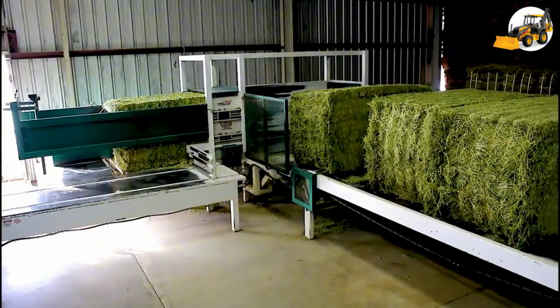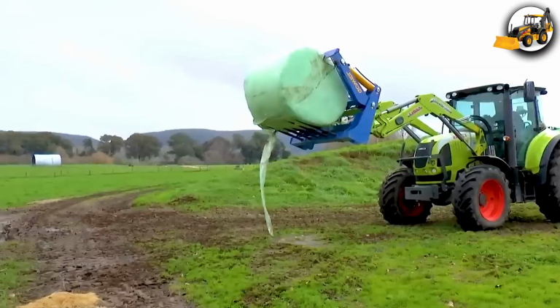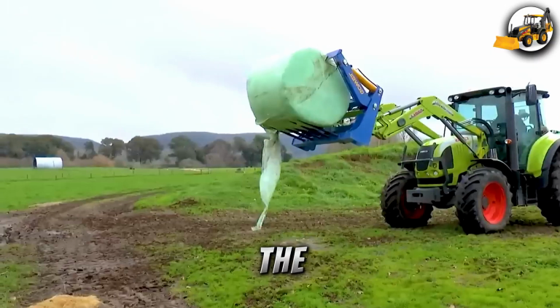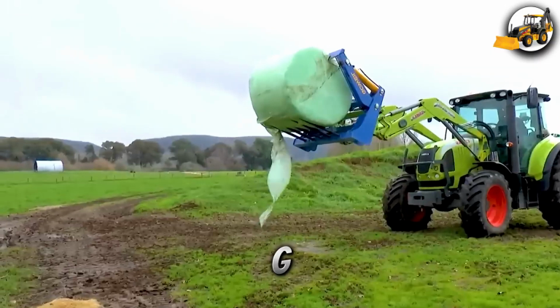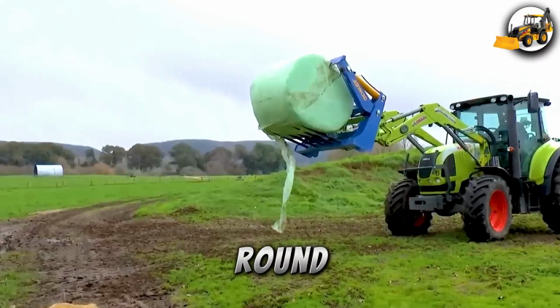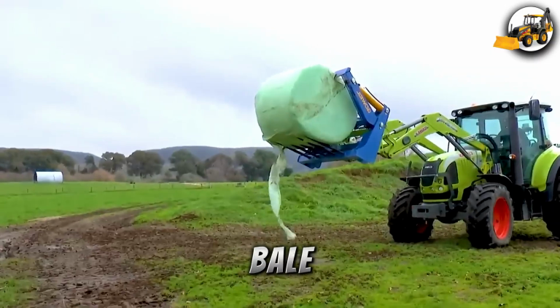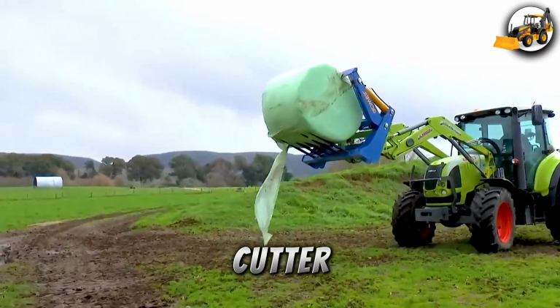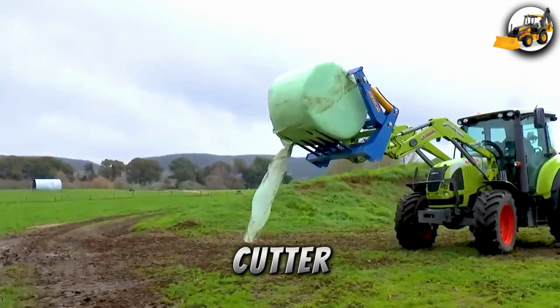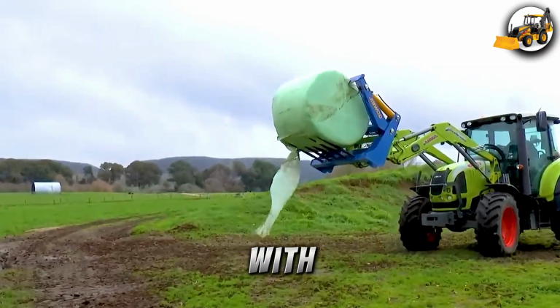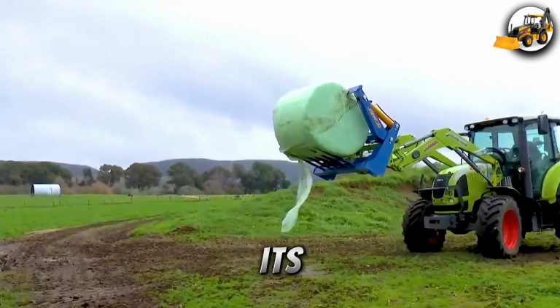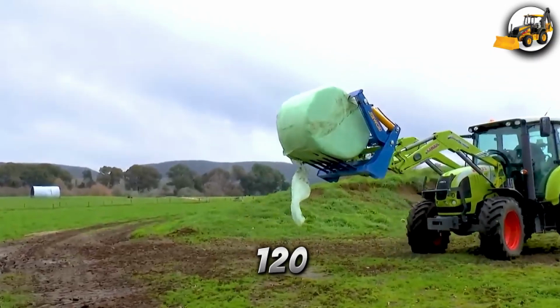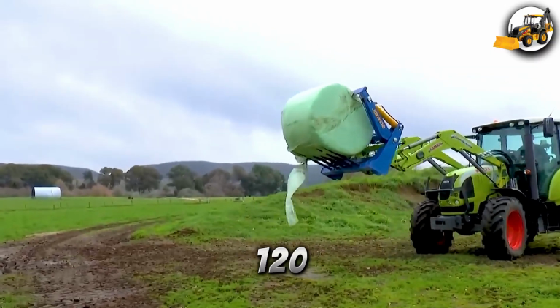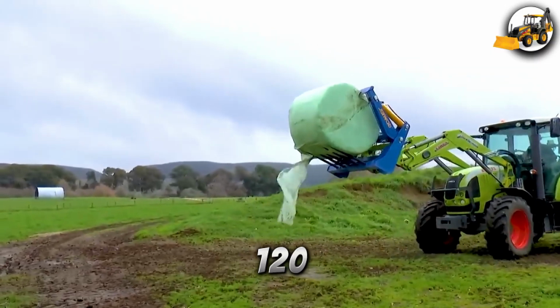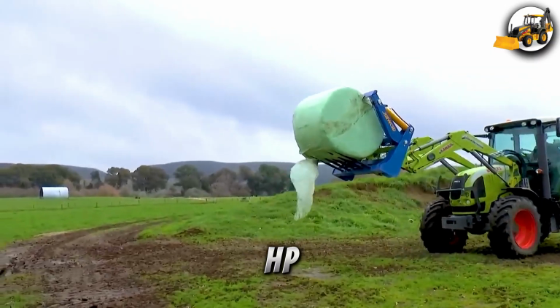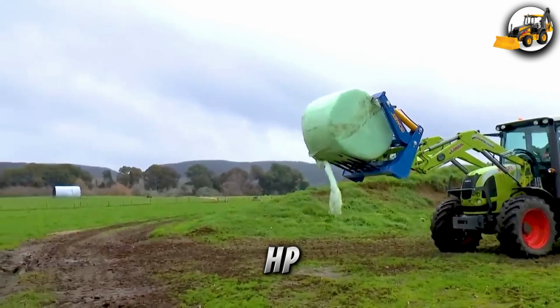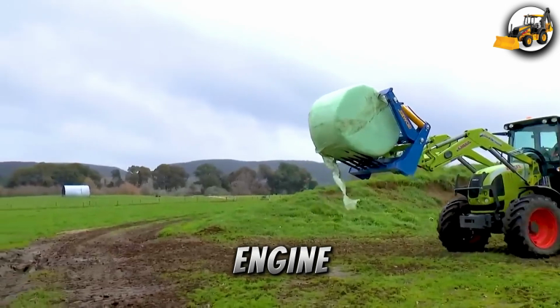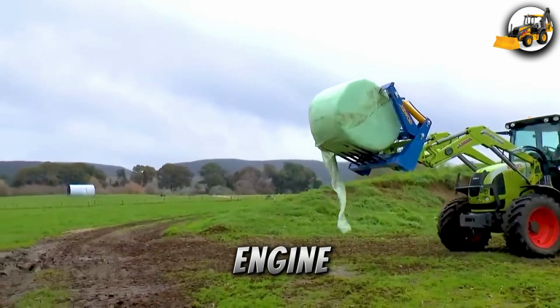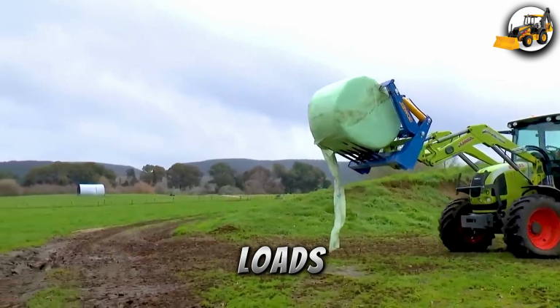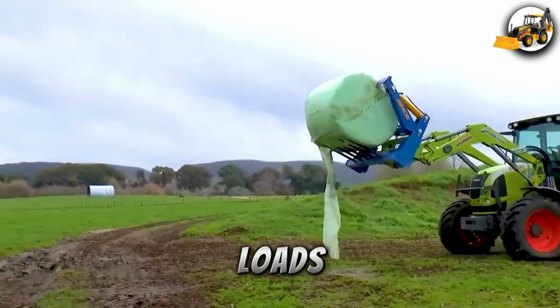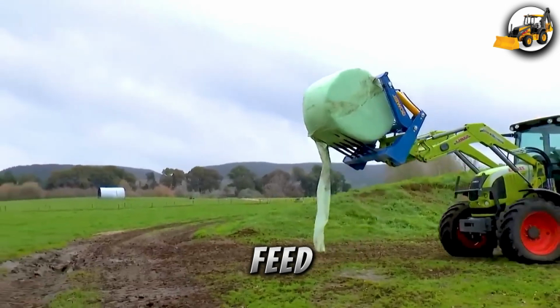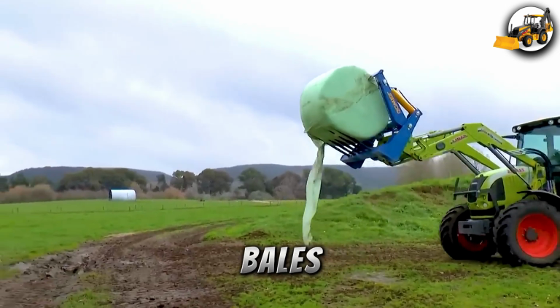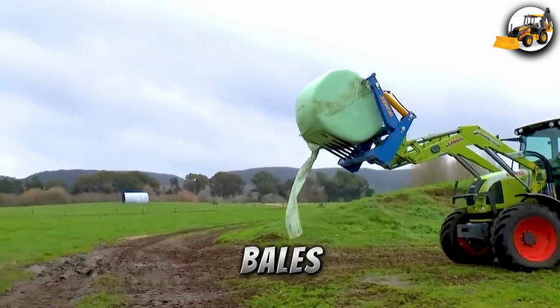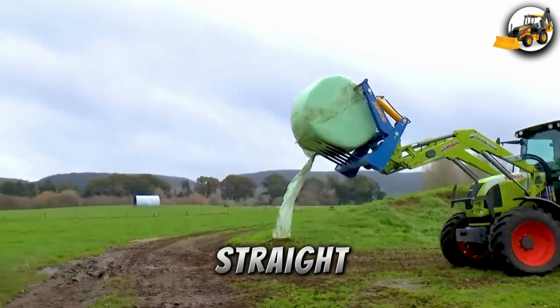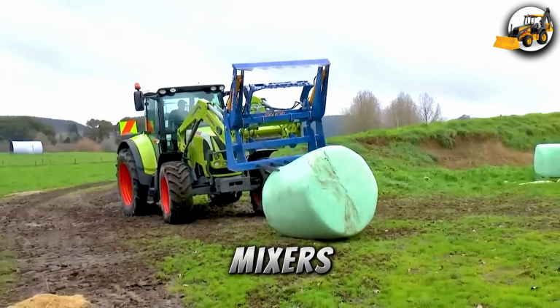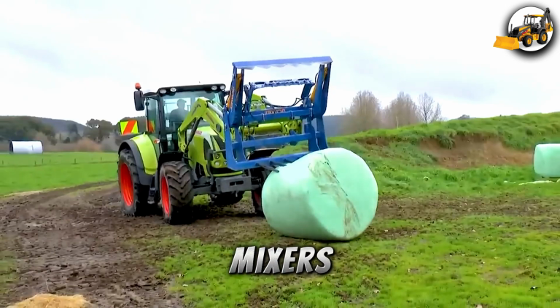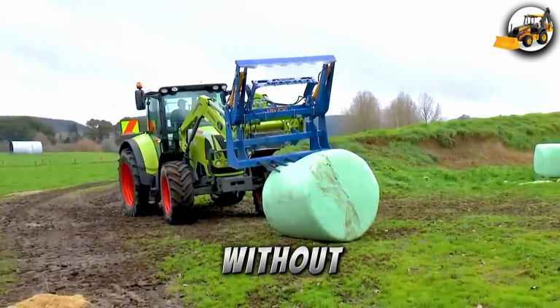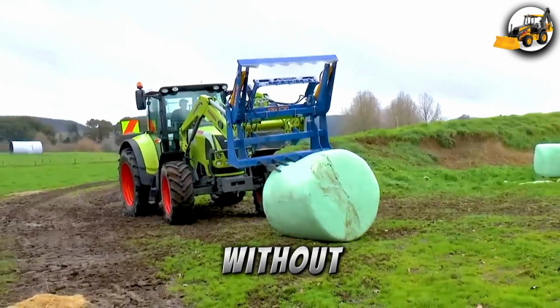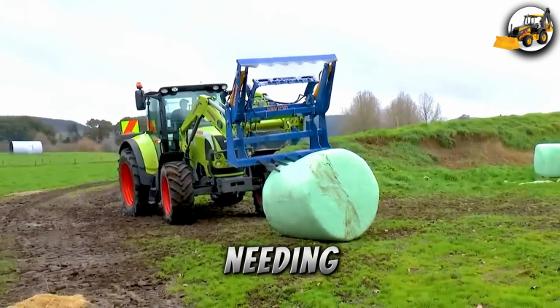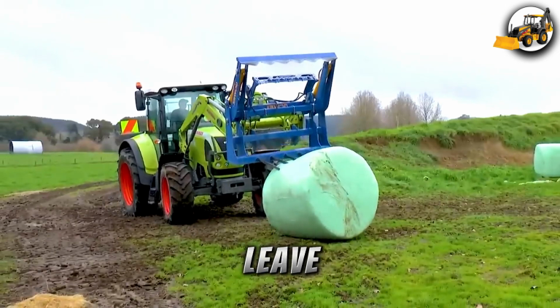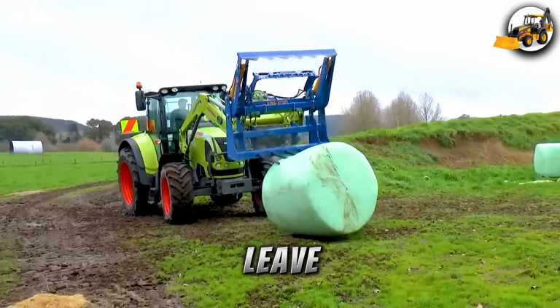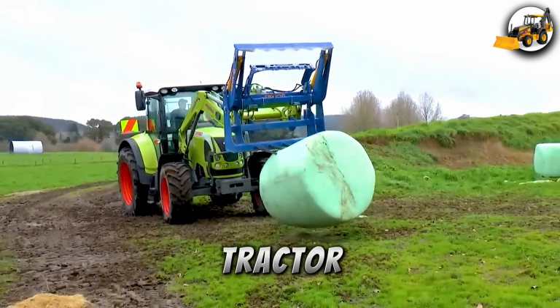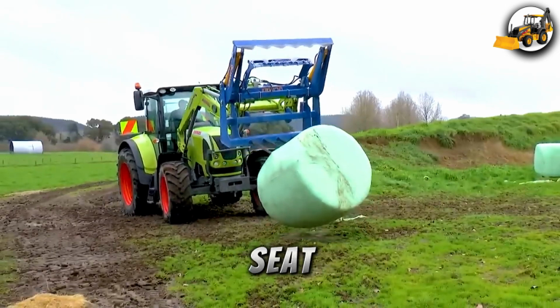The G-Round Bale Cutter, with its 120 HP engine, loads feed bales straight into mixers without needing to leave the tractor seat.